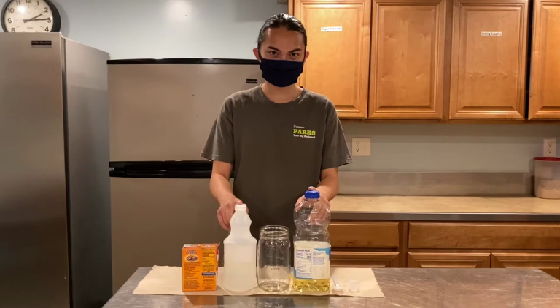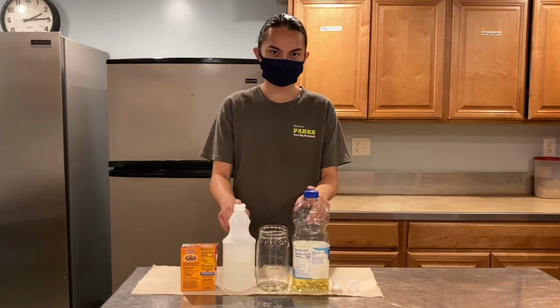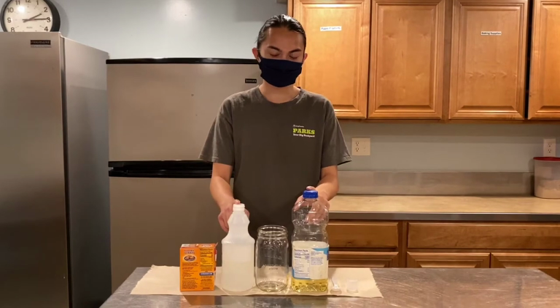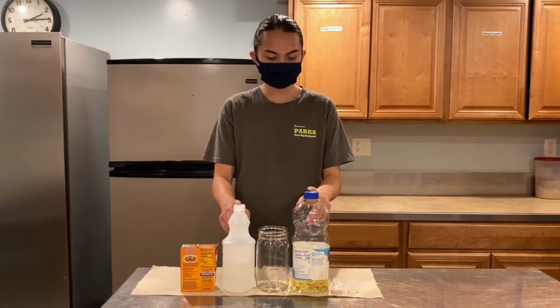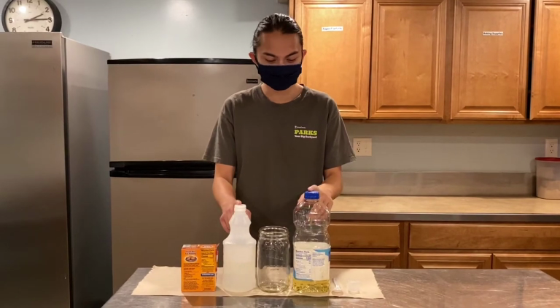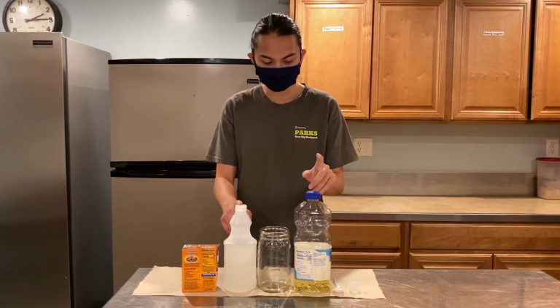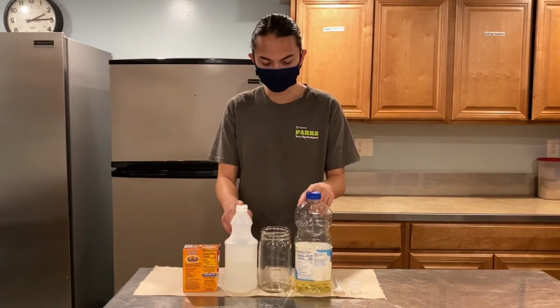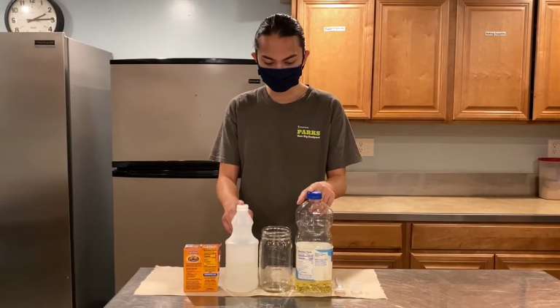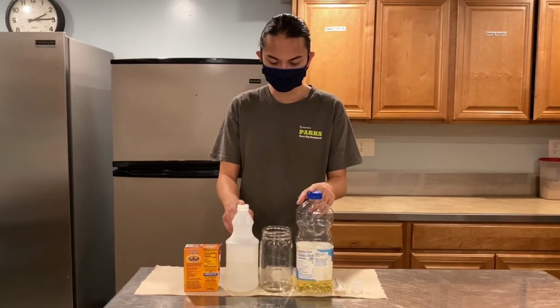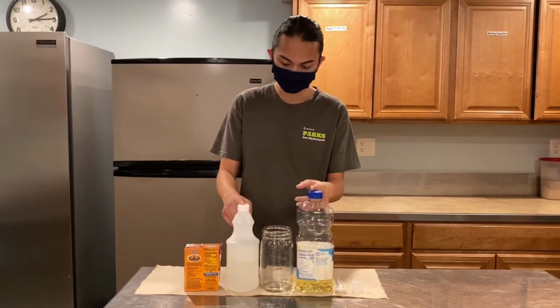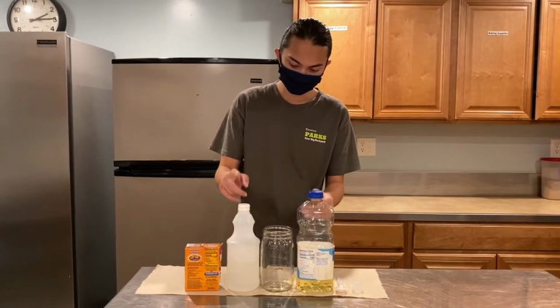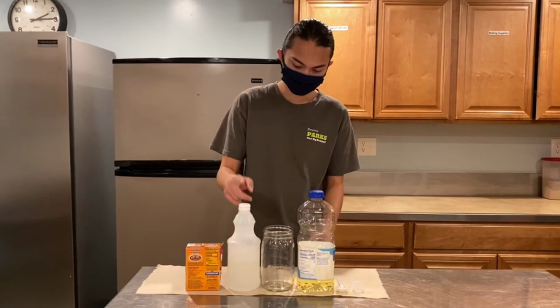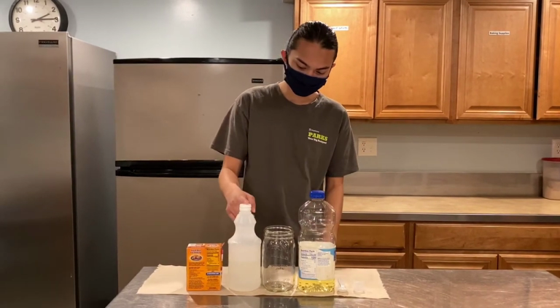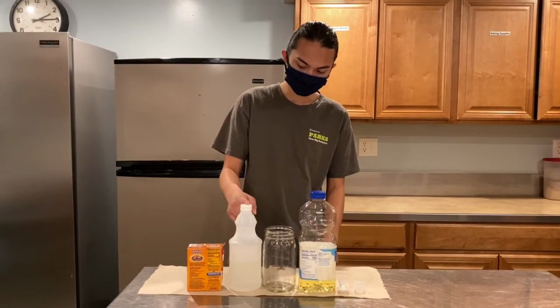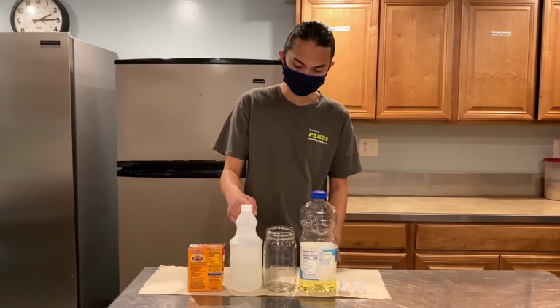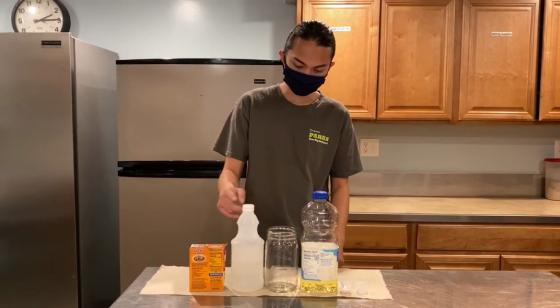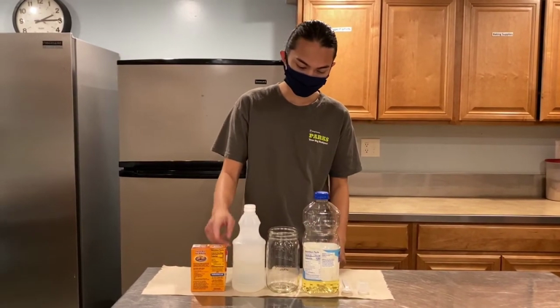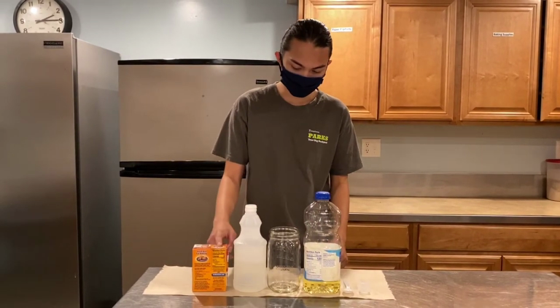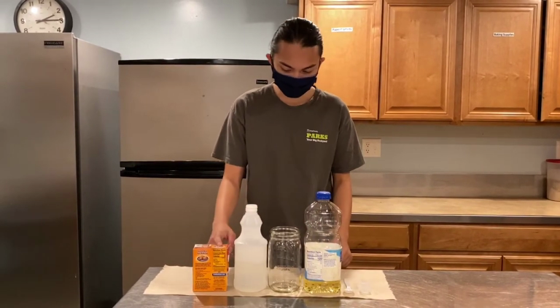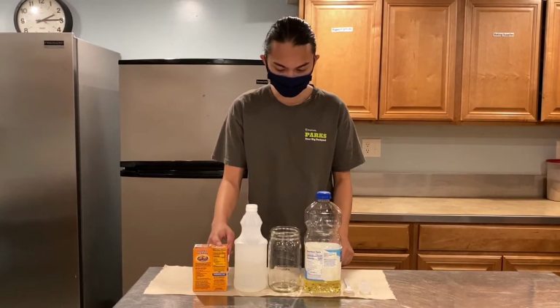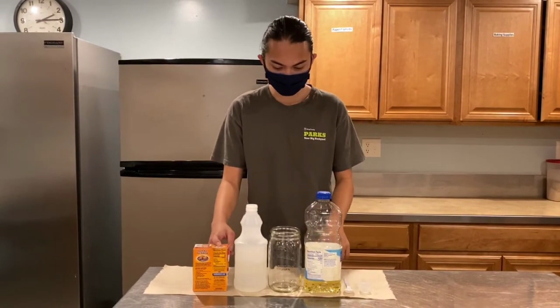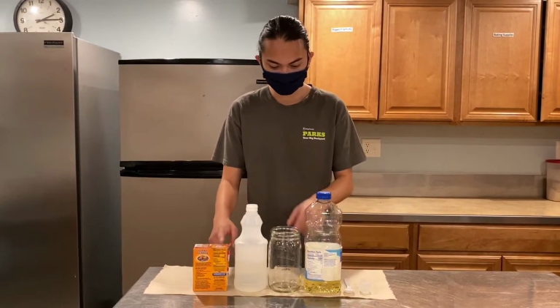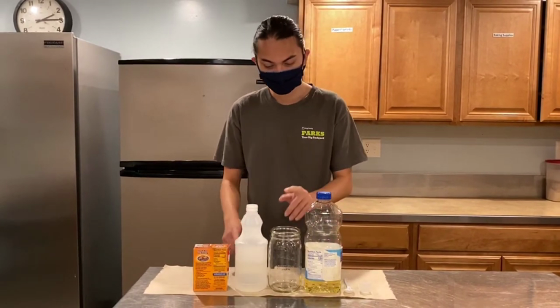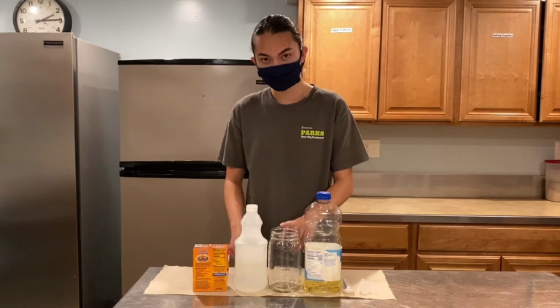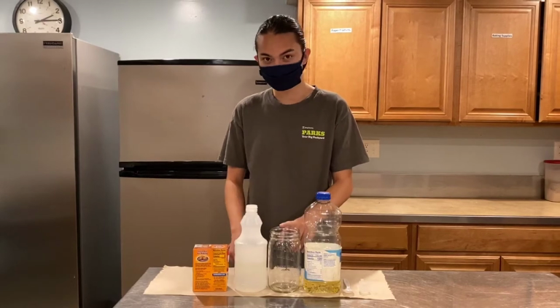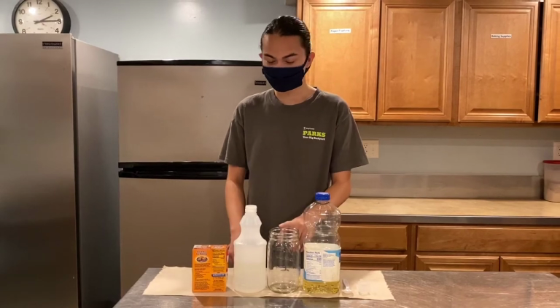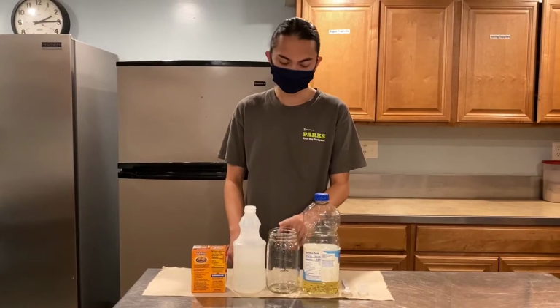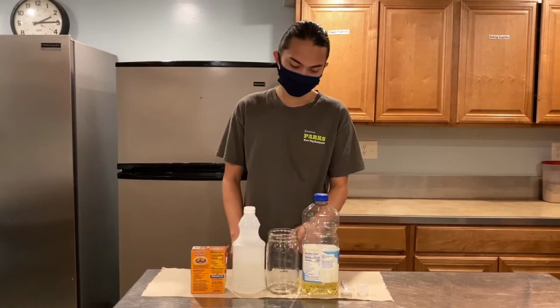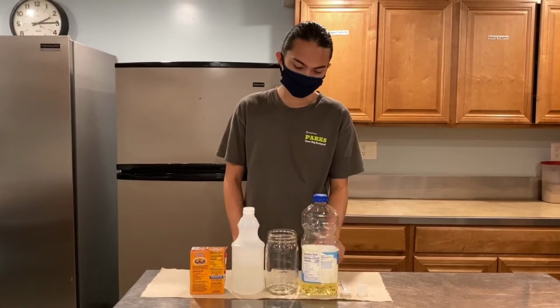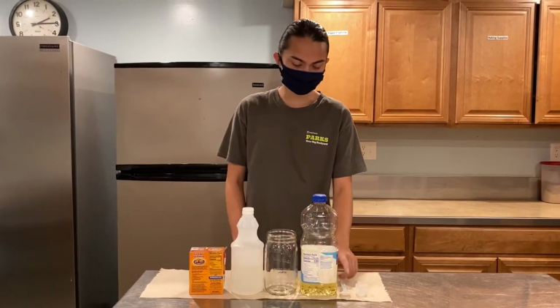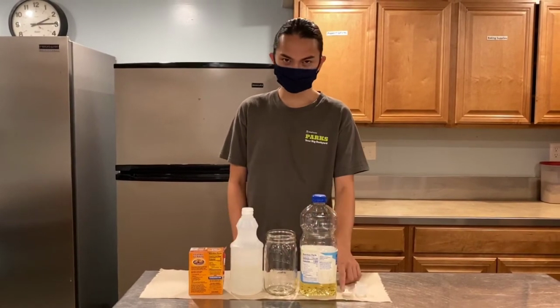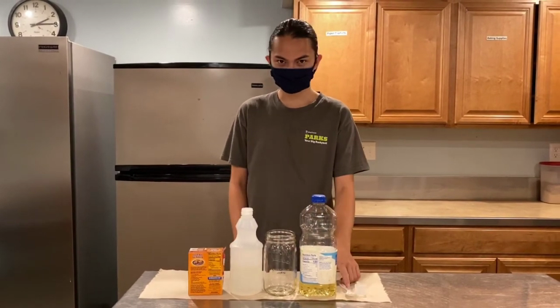You will need oil, vinegar, baking soda, a jar, and a spoon.